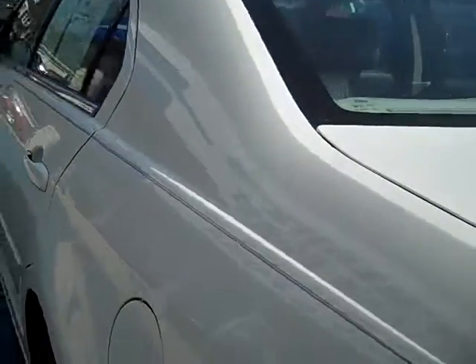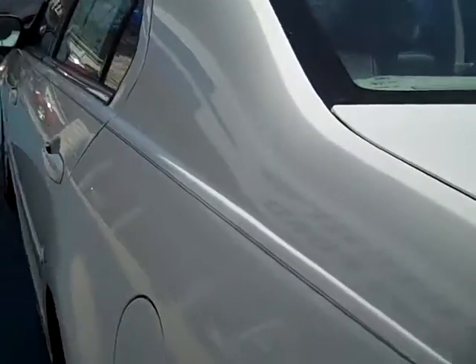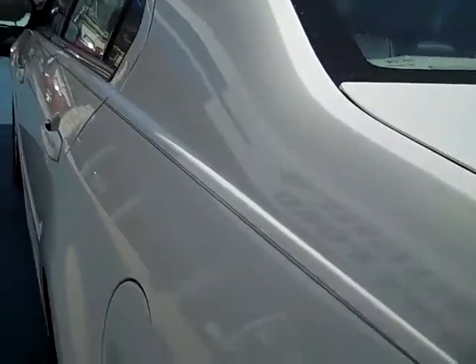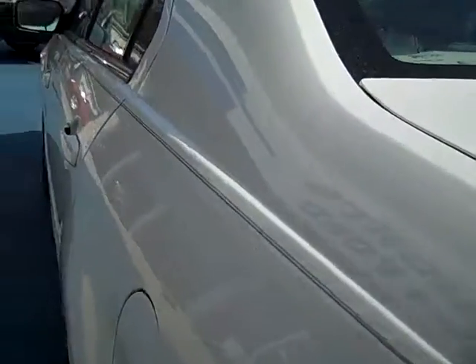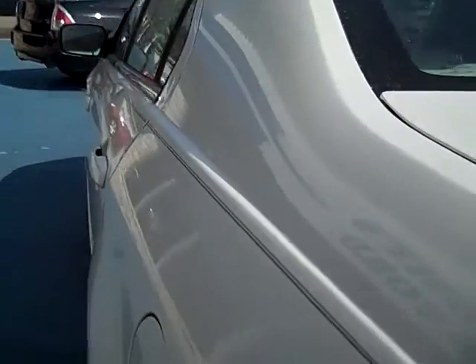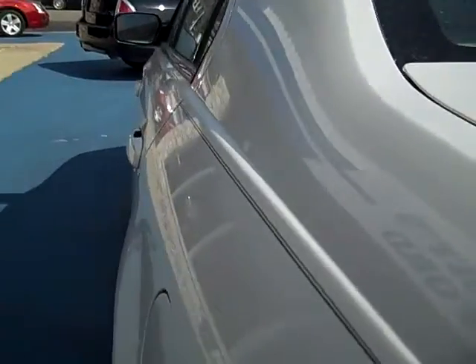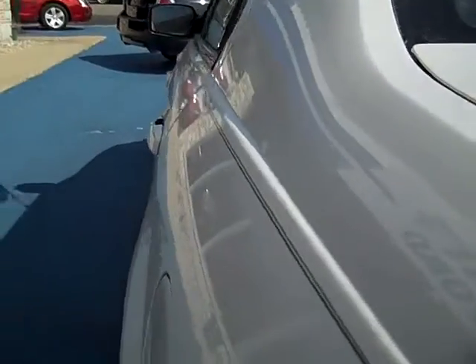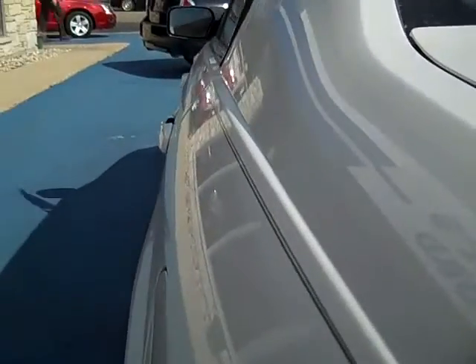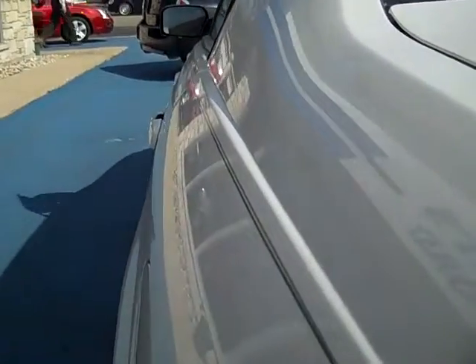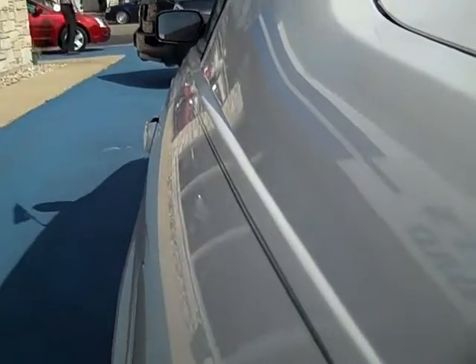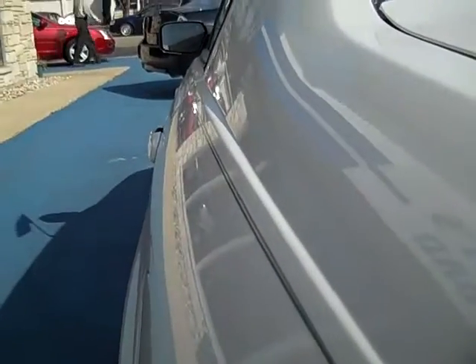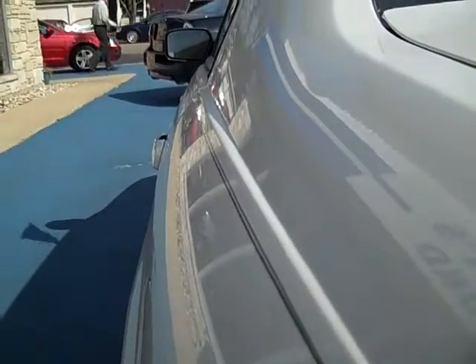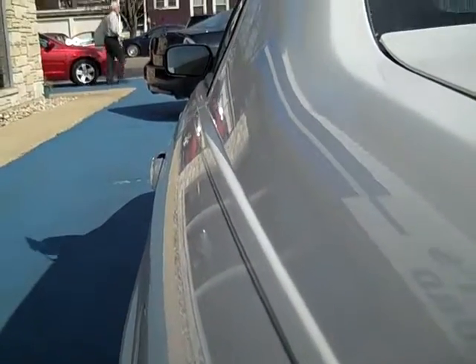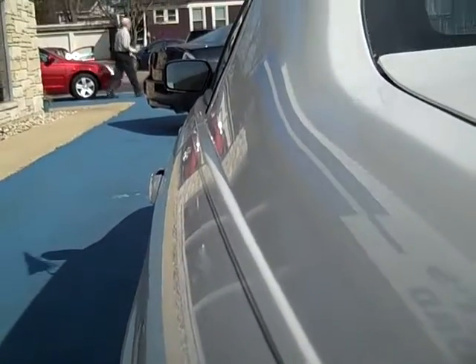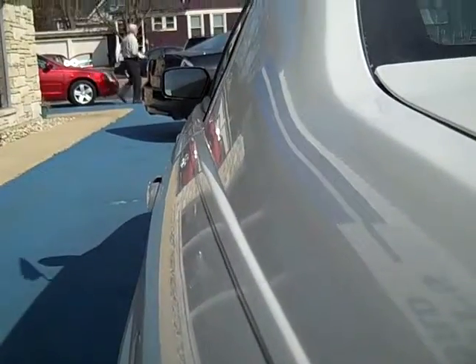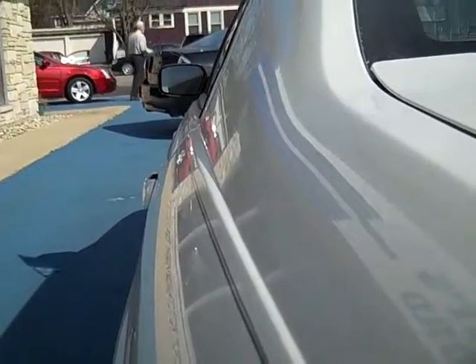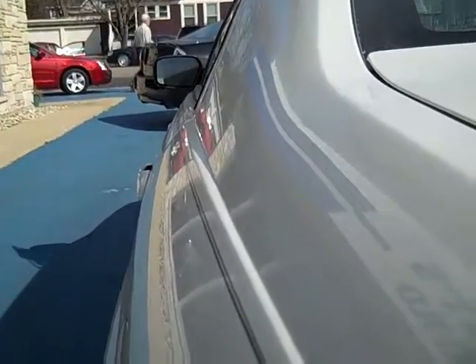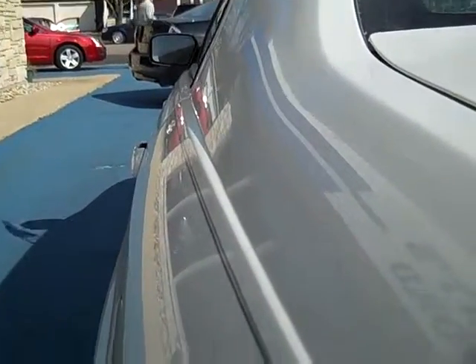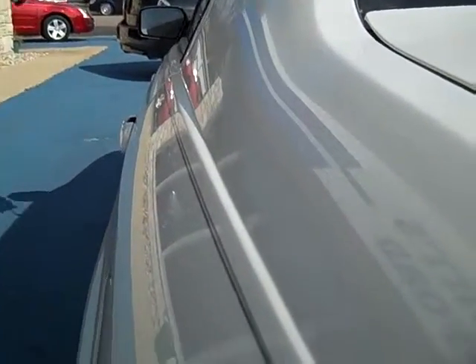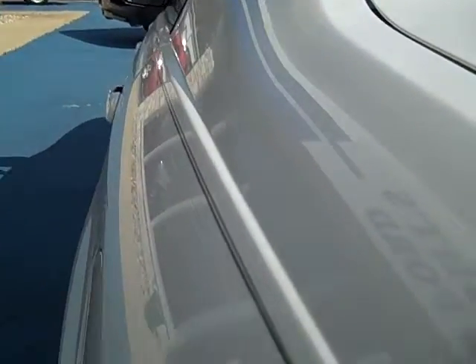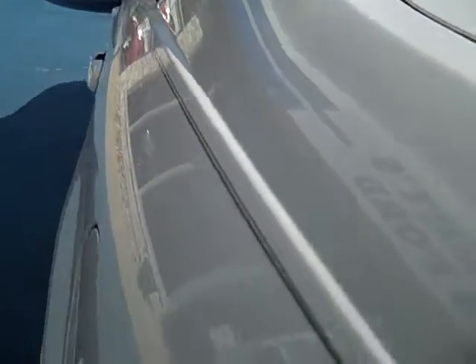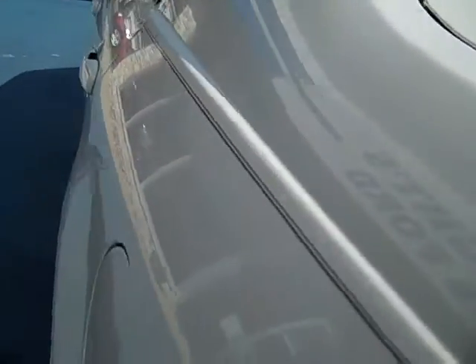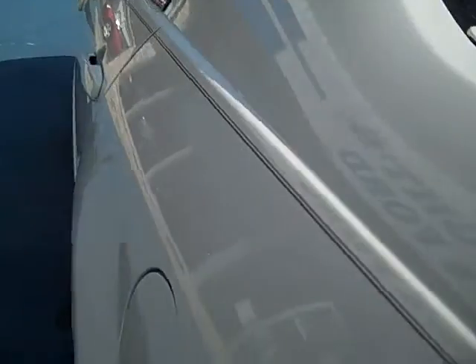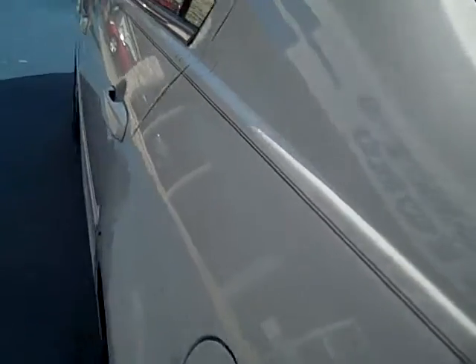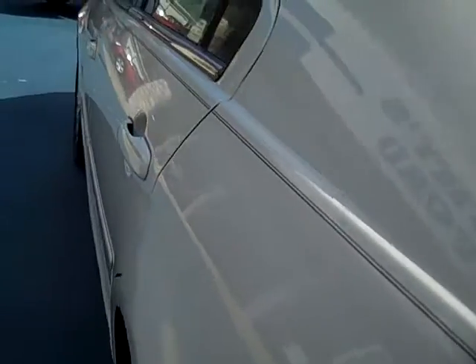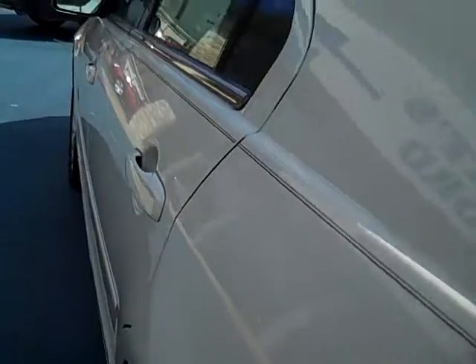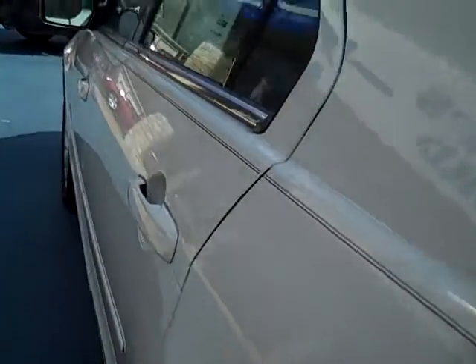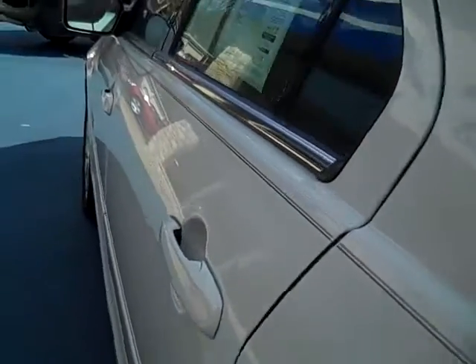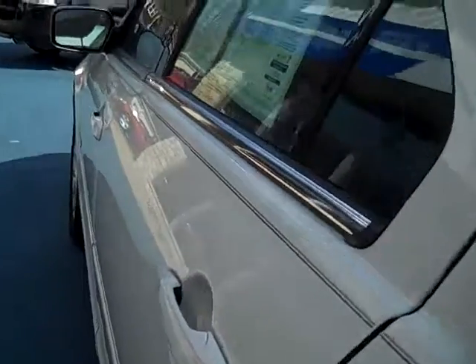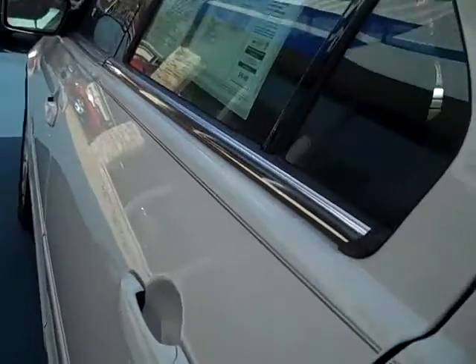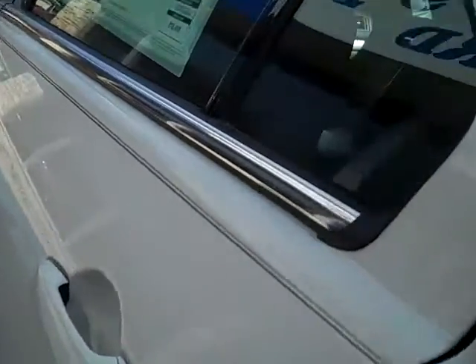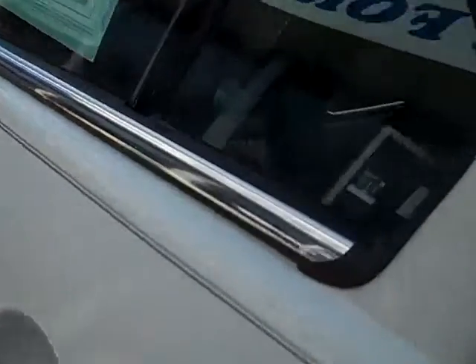Looking down the driver's side — nice and clean, no scratches, no dings, no dents.